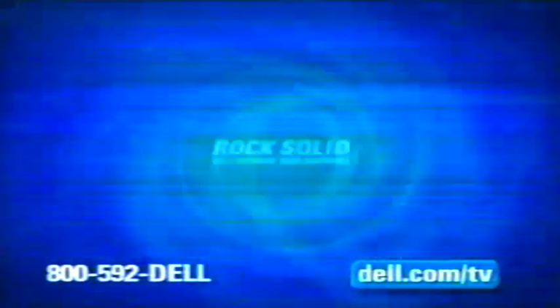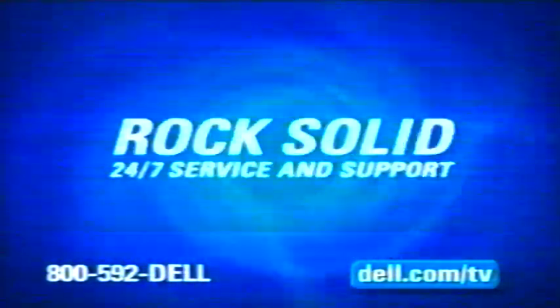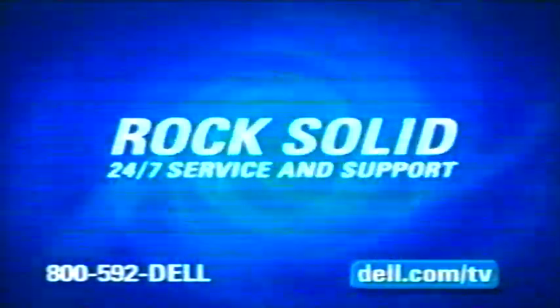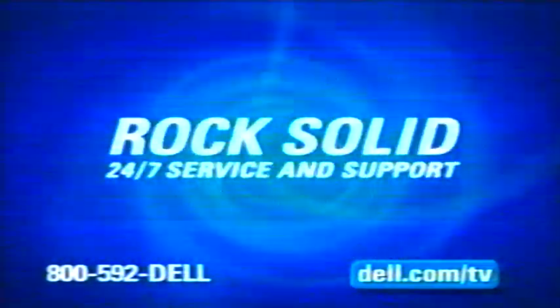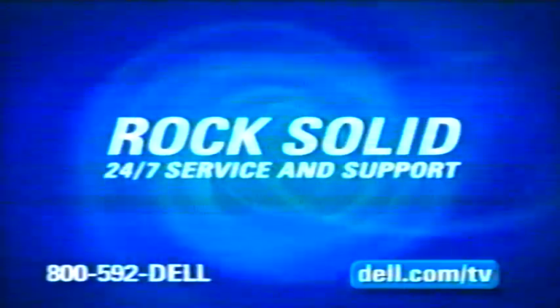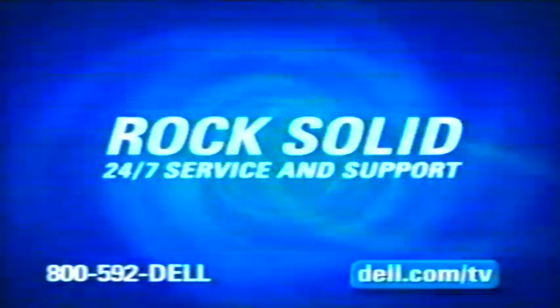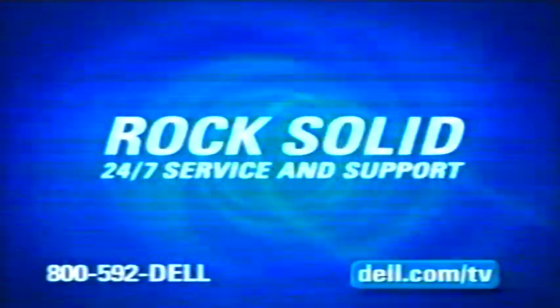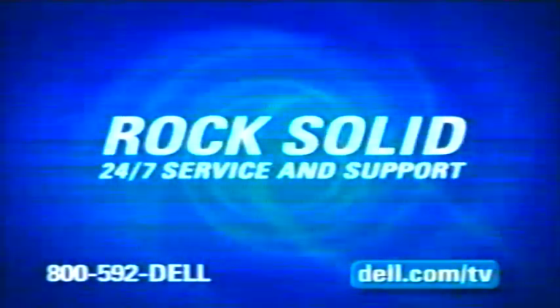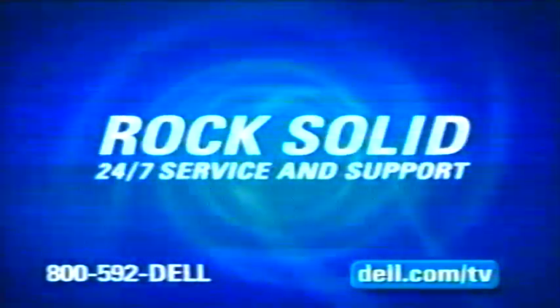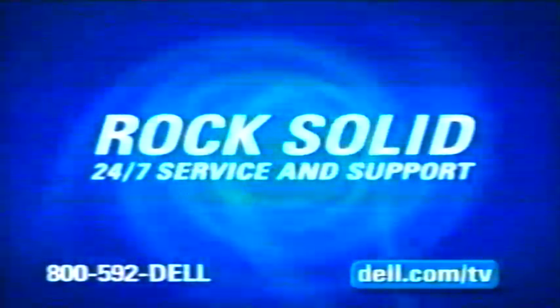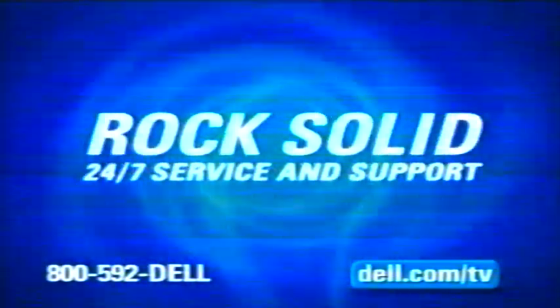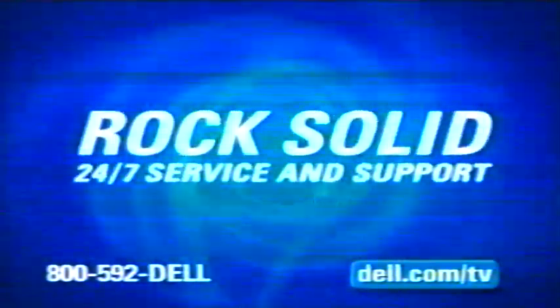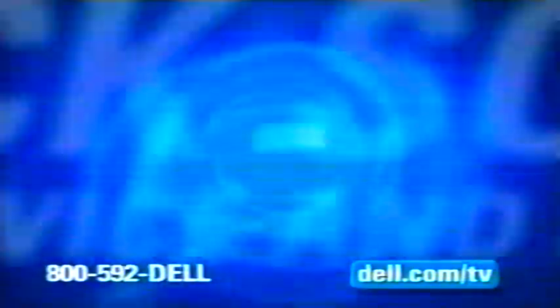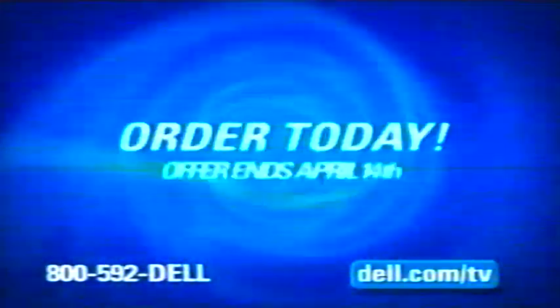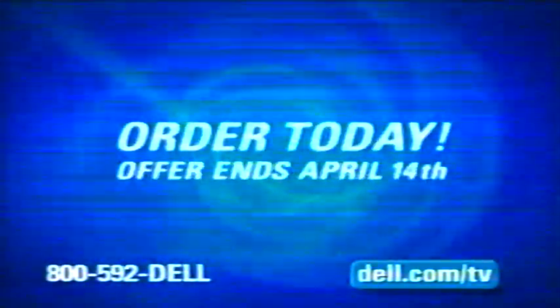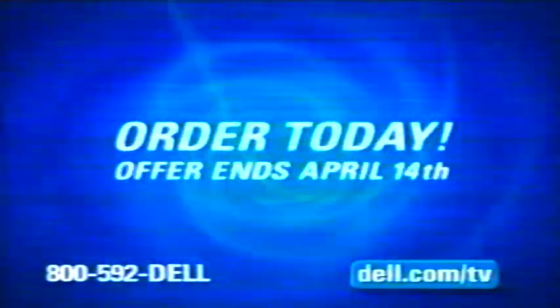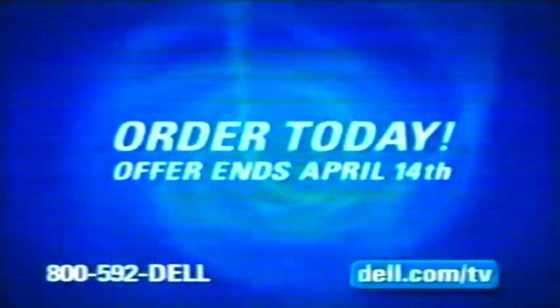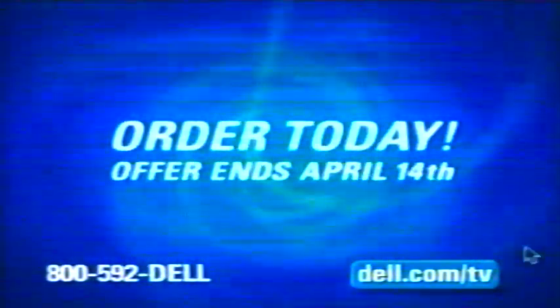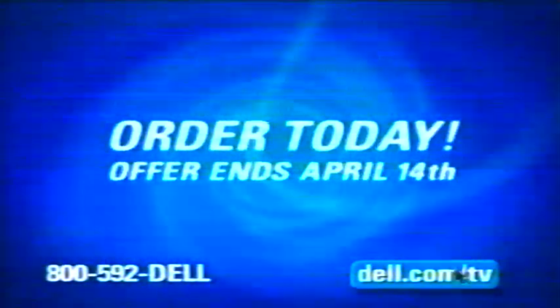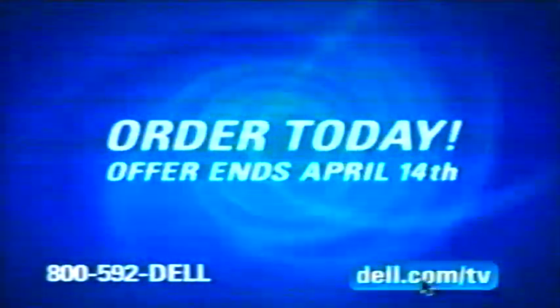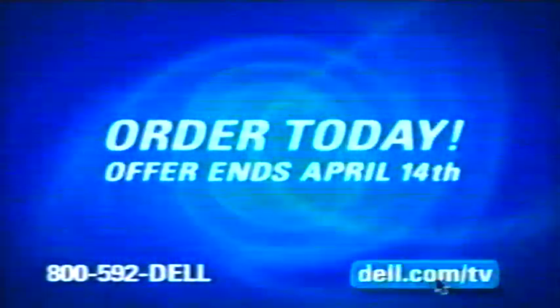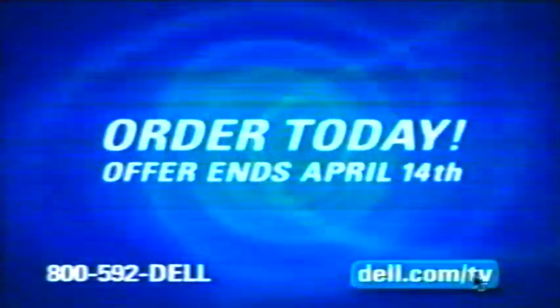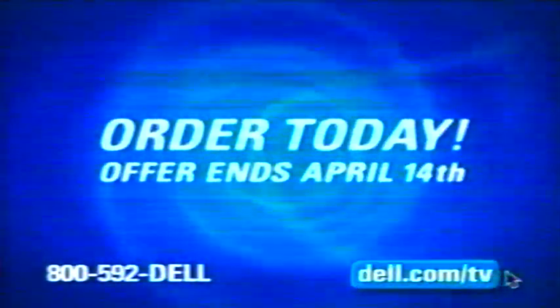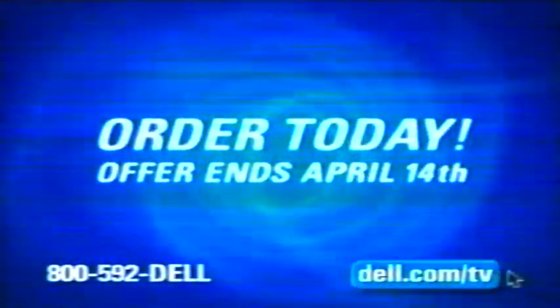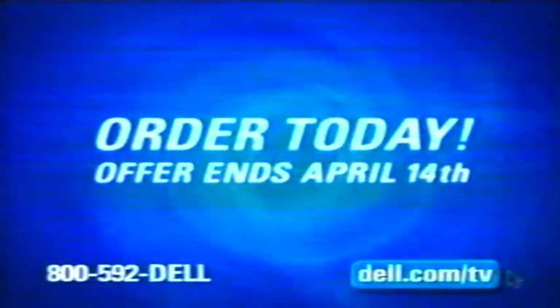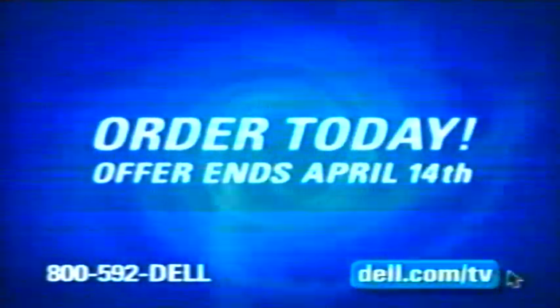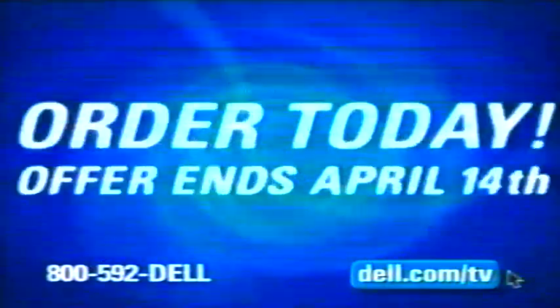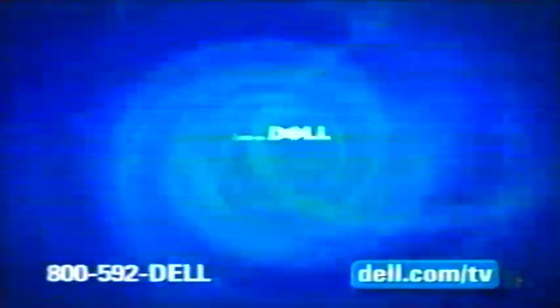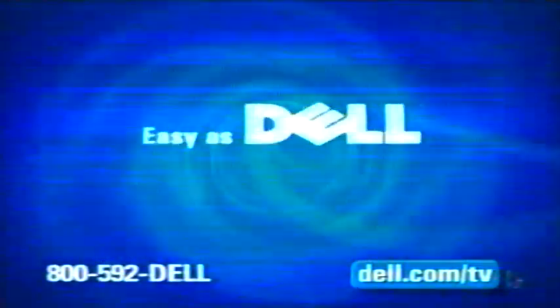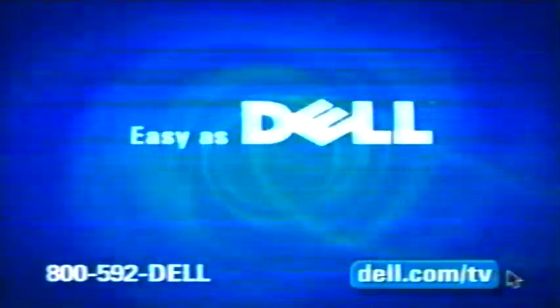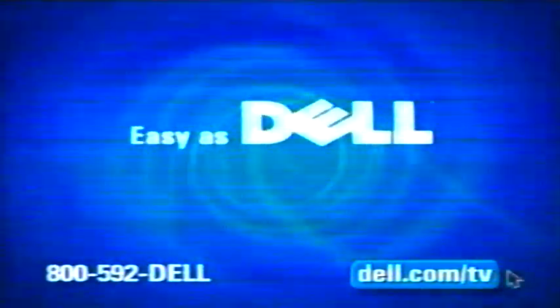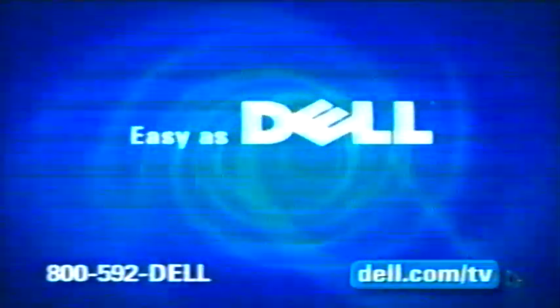For rock-solid 24-7 service and support, you're getting a Dell. This offer ends April 14th, and it's only a click or call away. Easy as Dell.